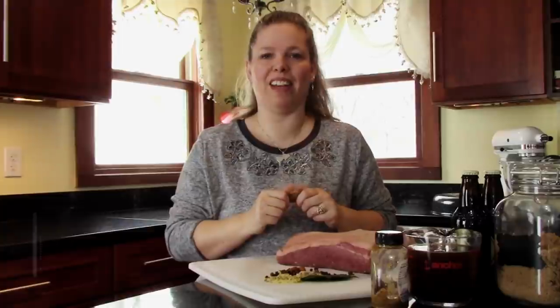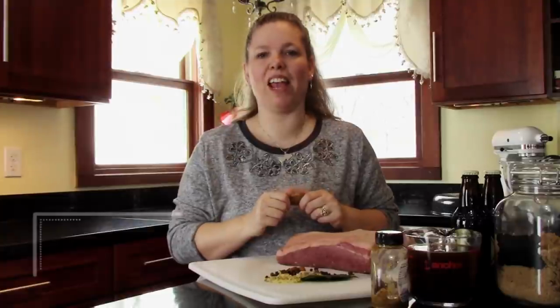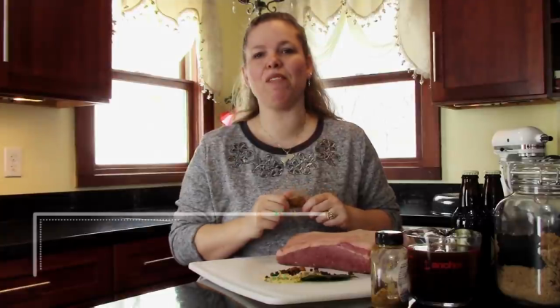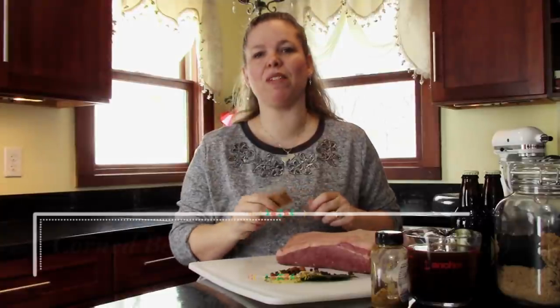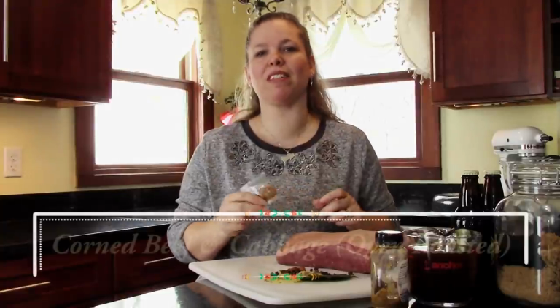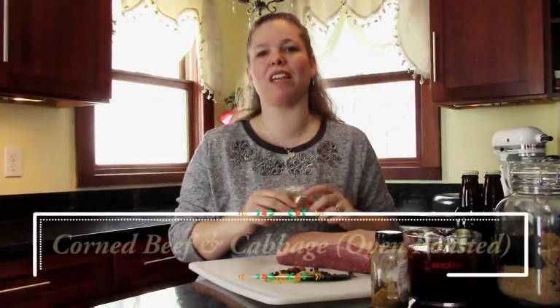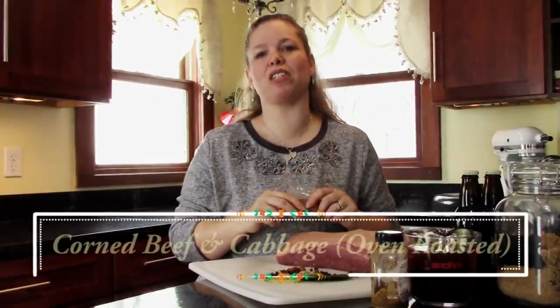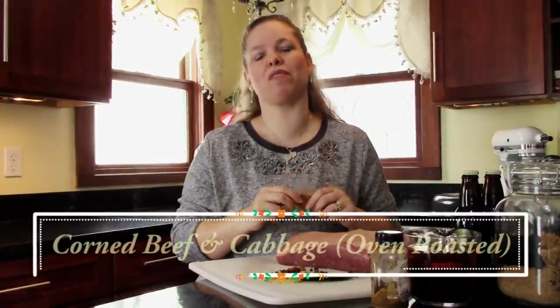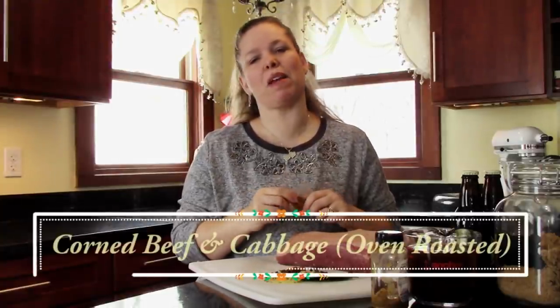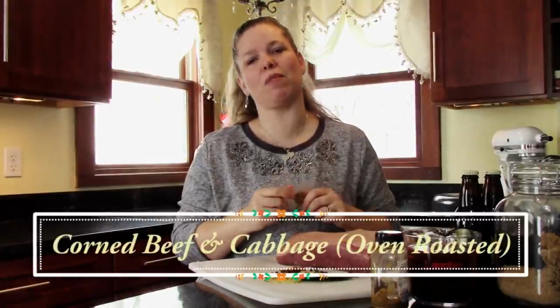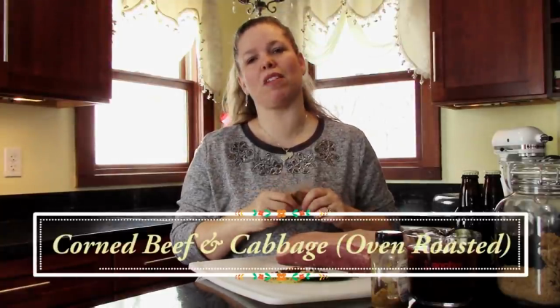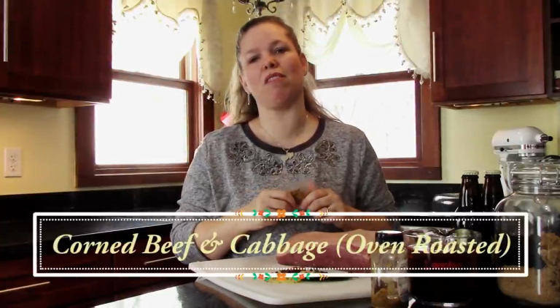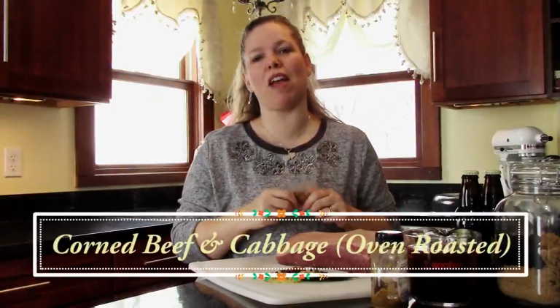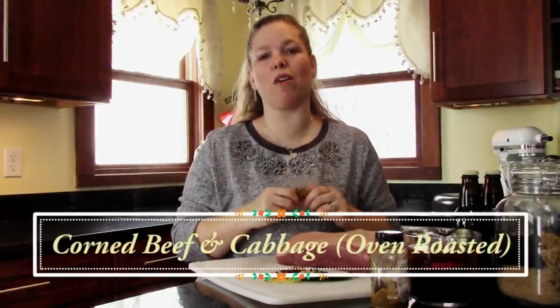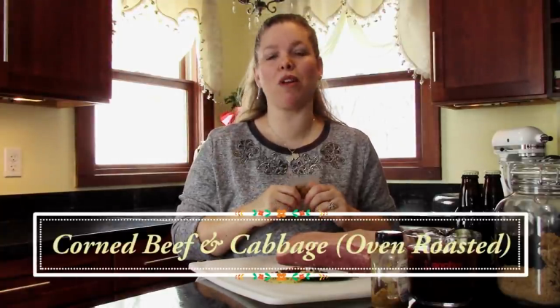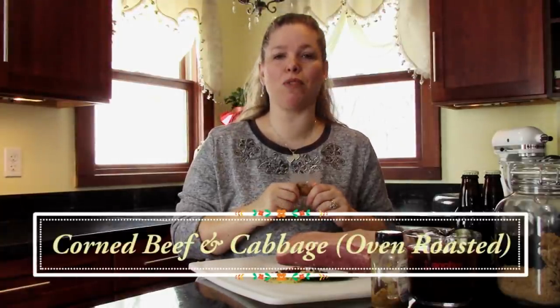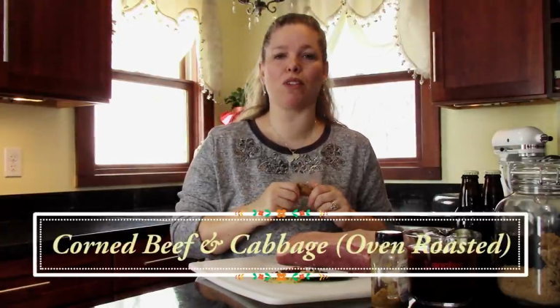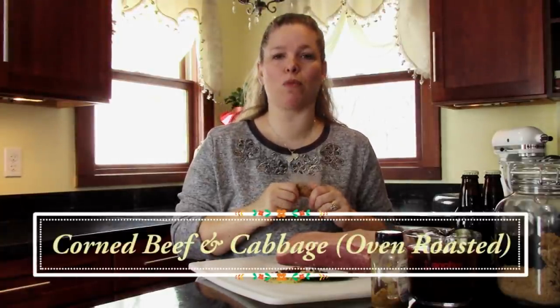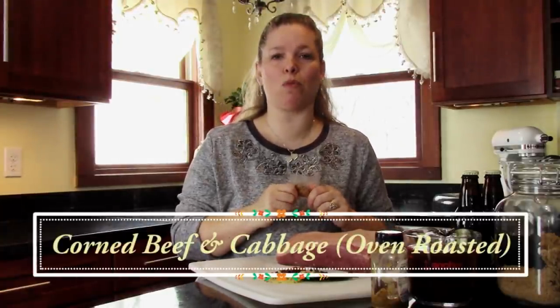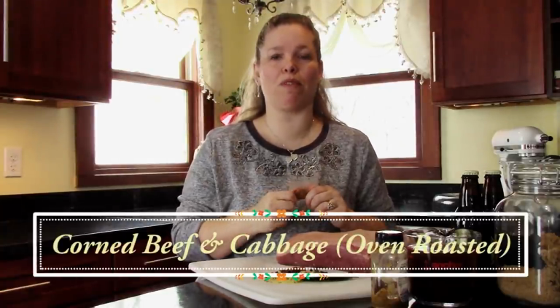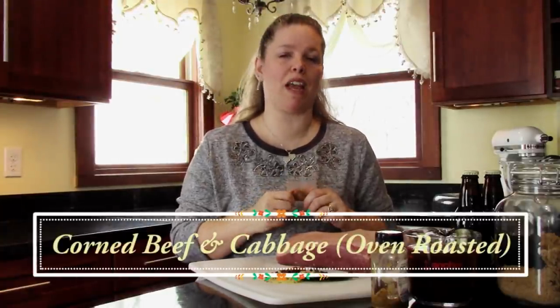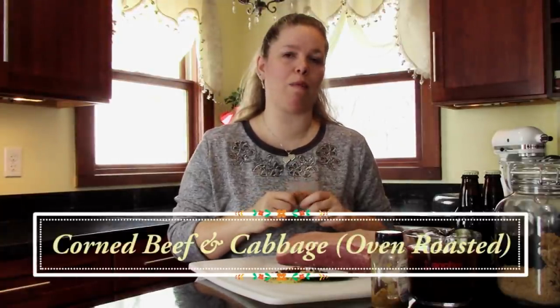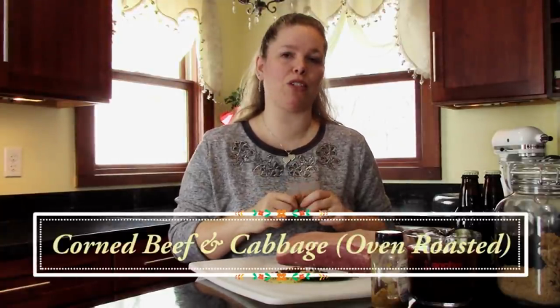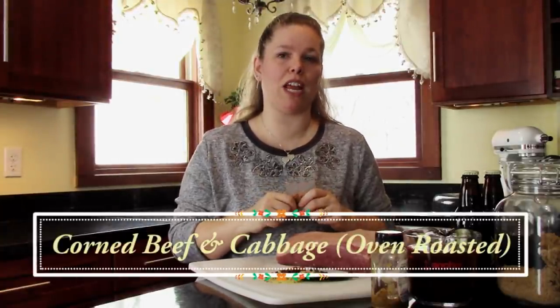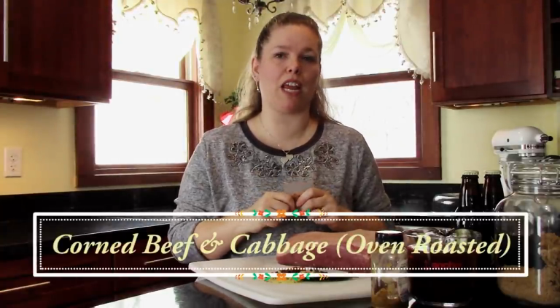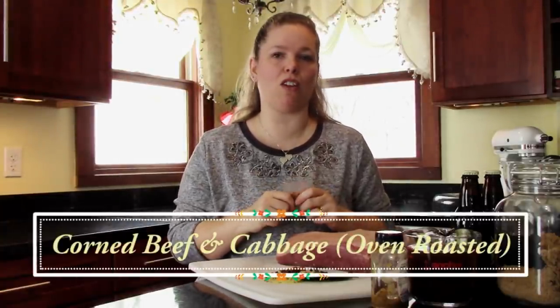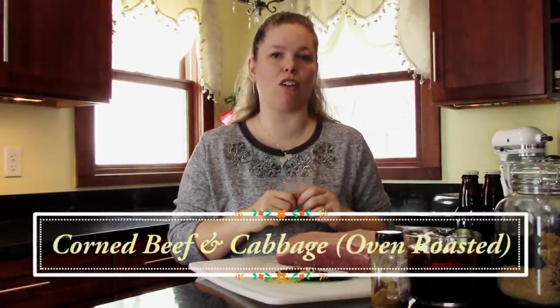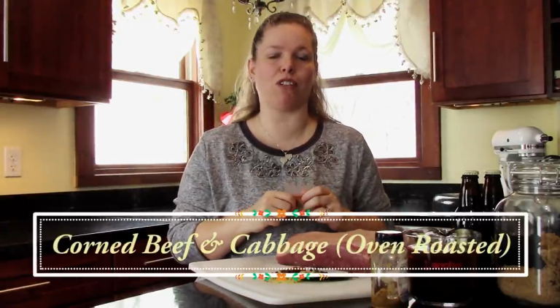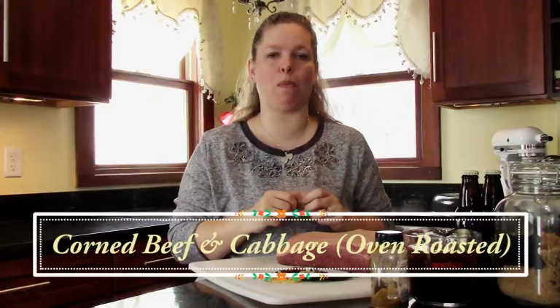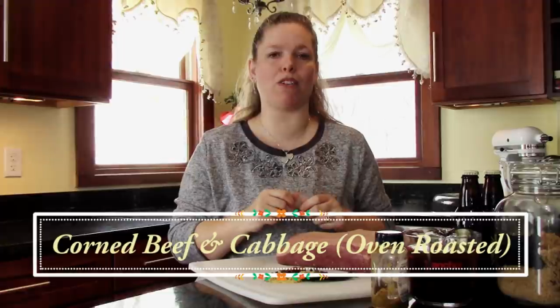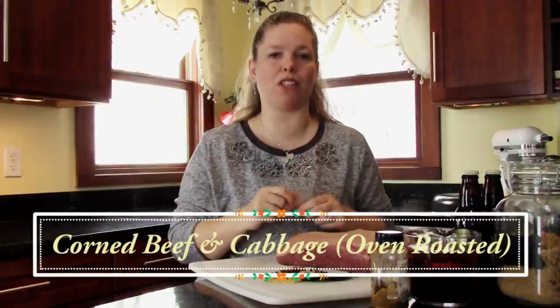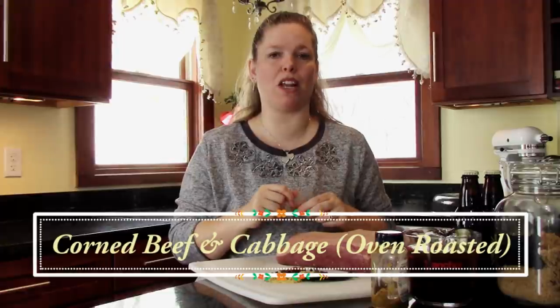Hey everyone, this is Angela from Bake It With Love and we are doing some corned beef and cabbage today in honor of St. Patrick's Day.